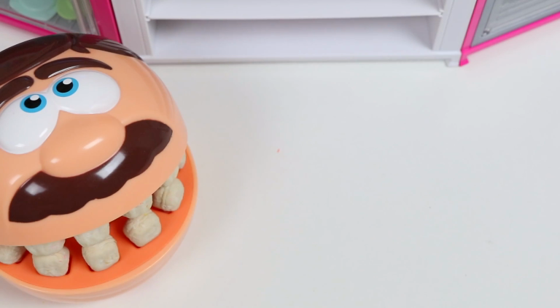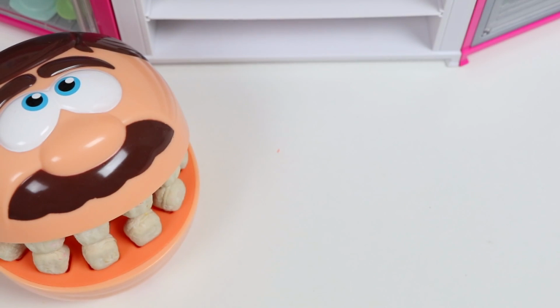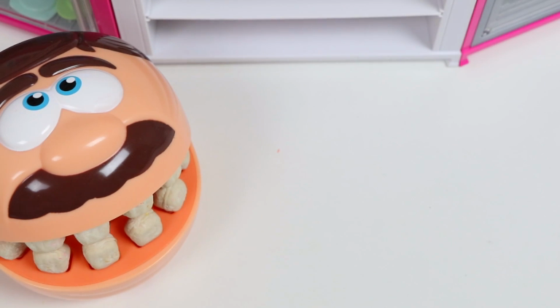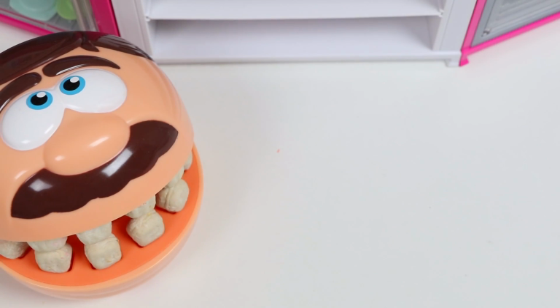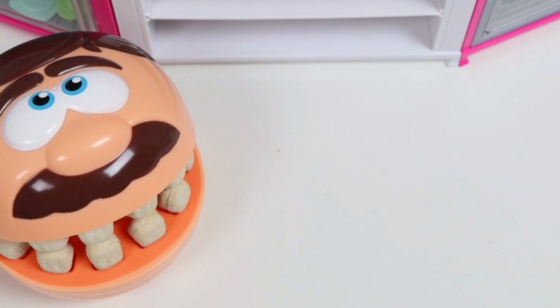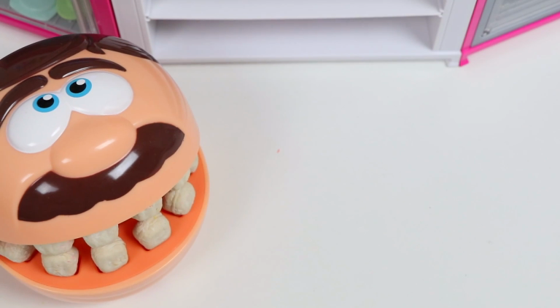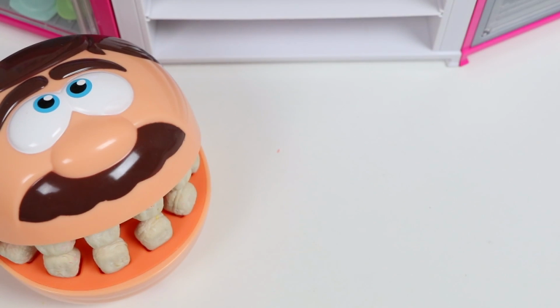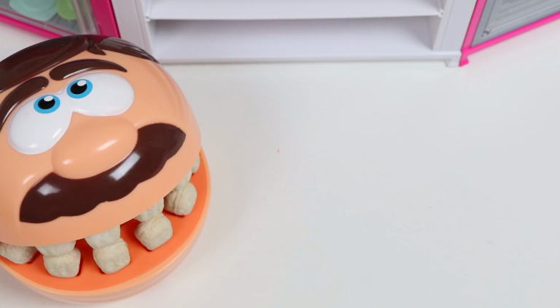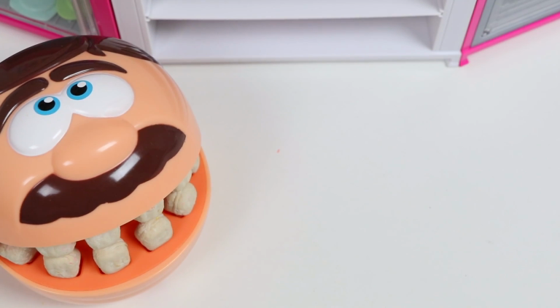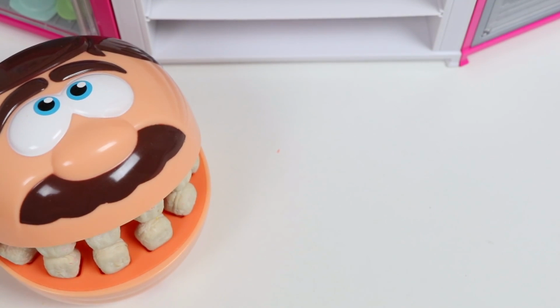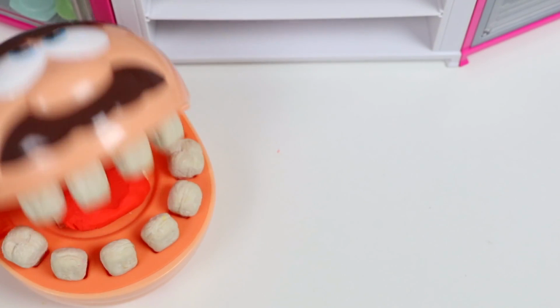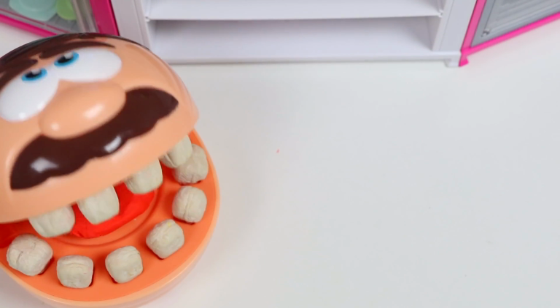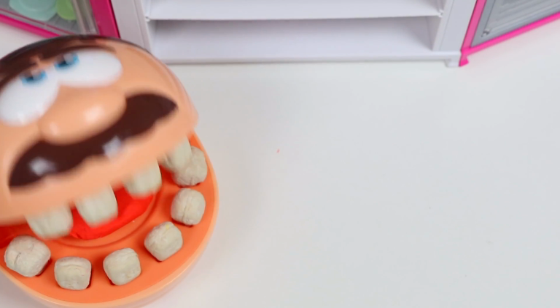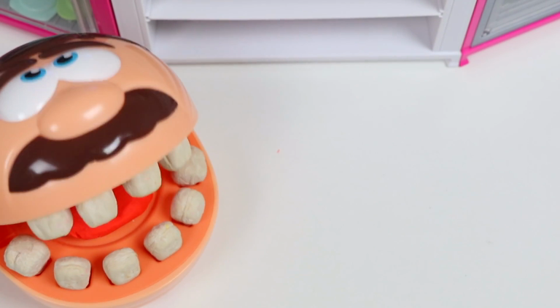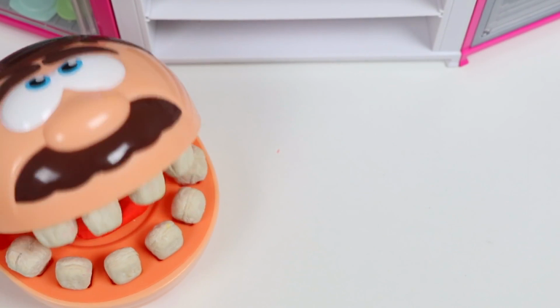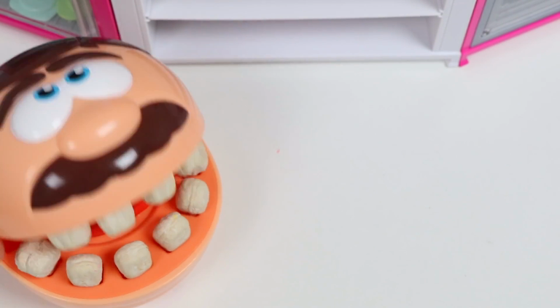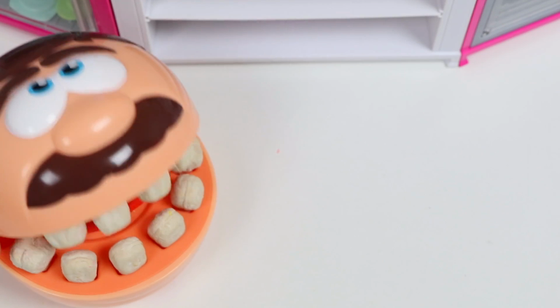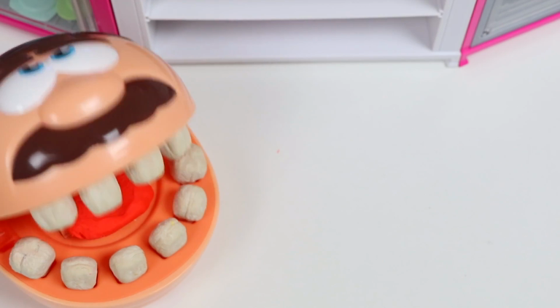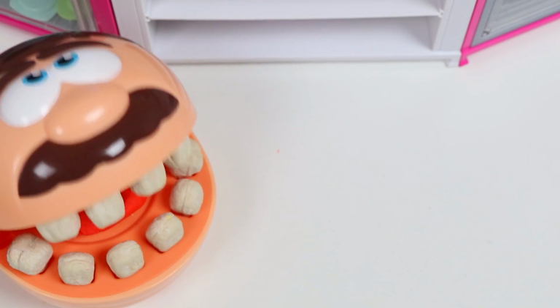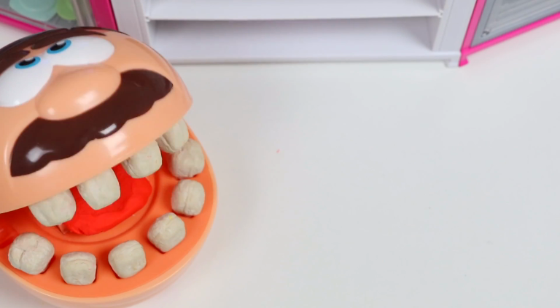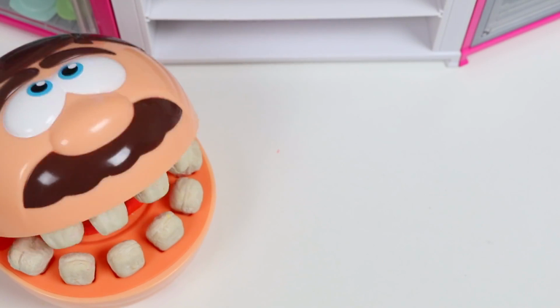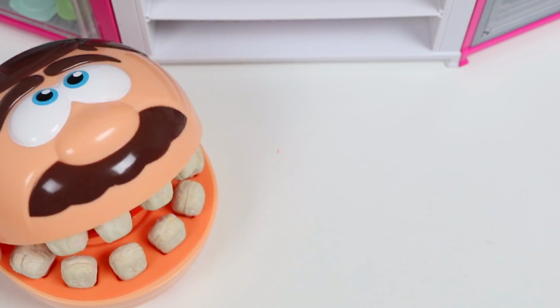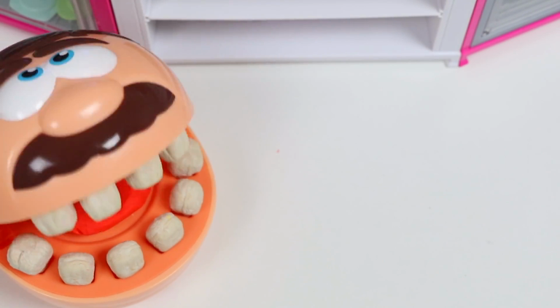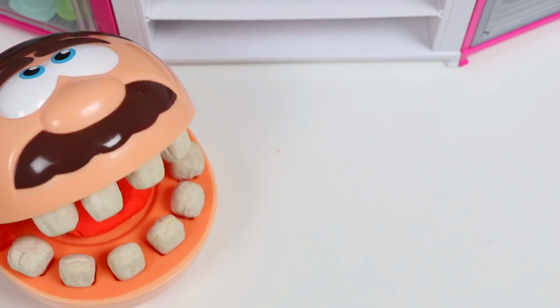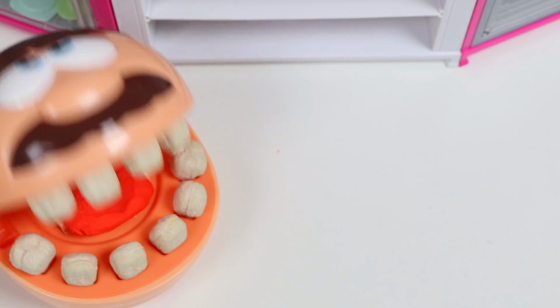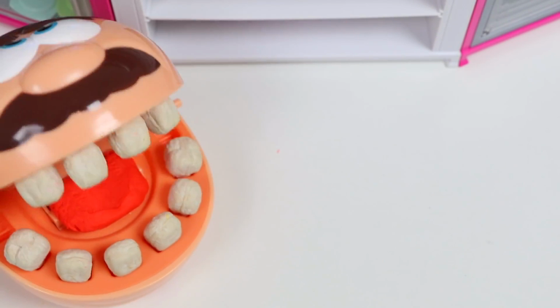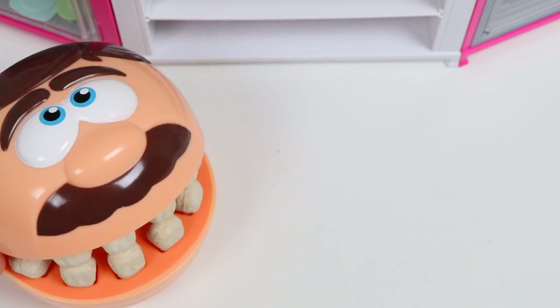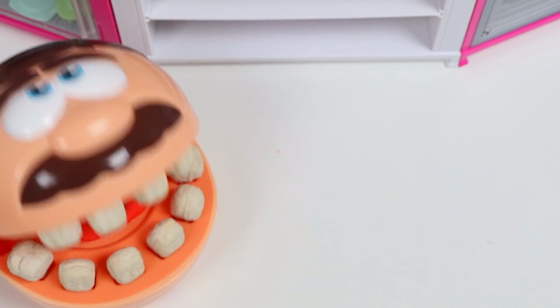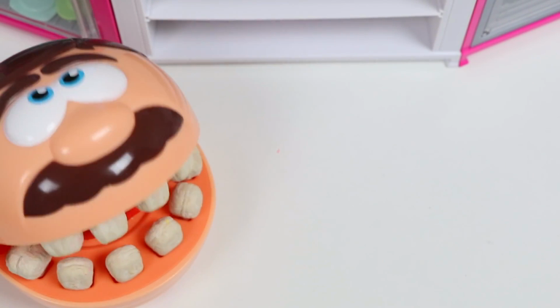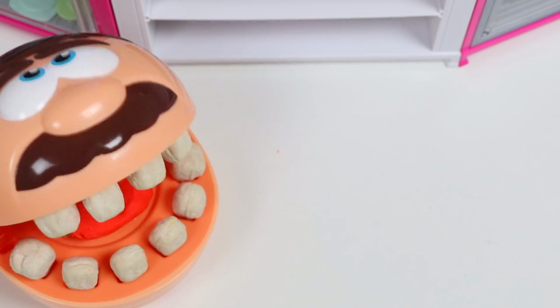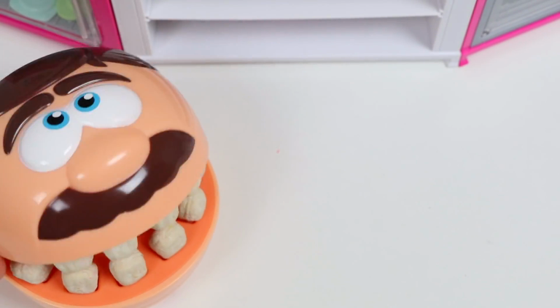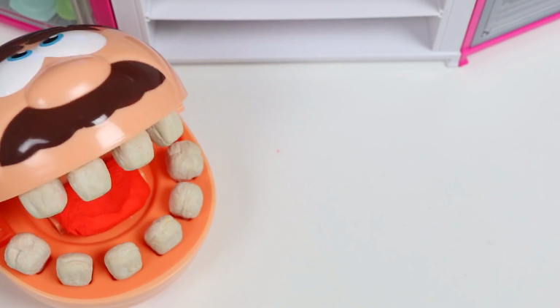Hey there, Mr. Play-Doh Ed. How are you? Hi there, Awesomer Pop. I just ate dinner and I really want some dessert. Do you have any dessert for me to eat?